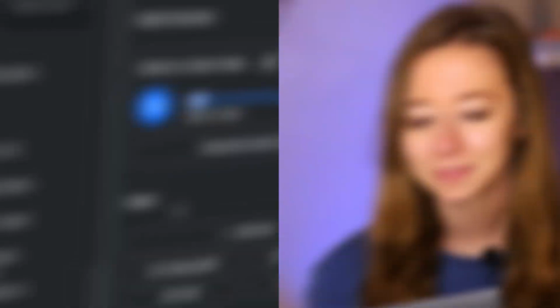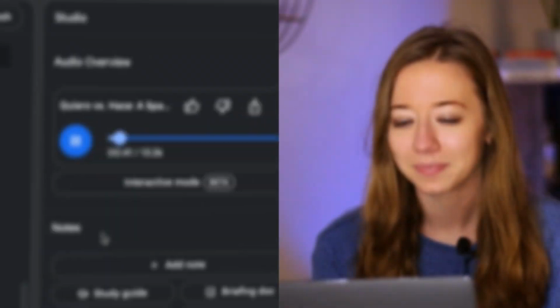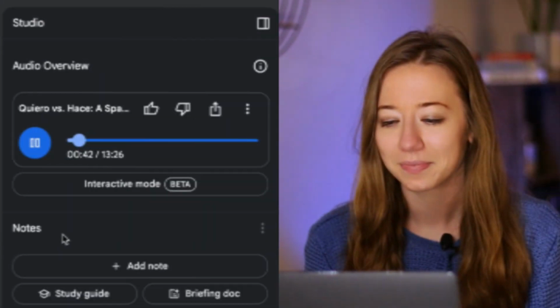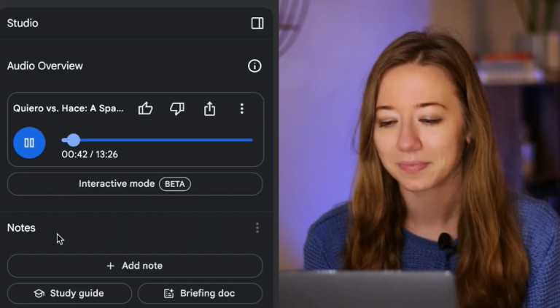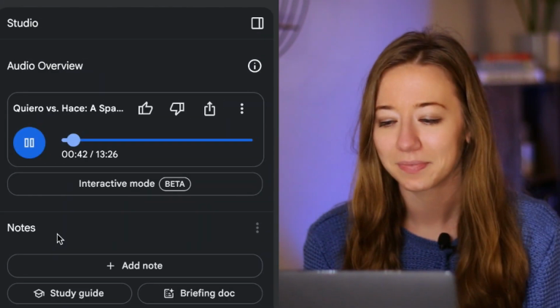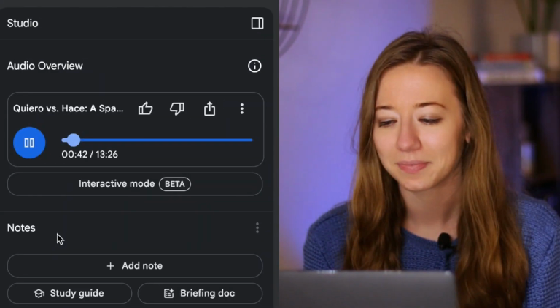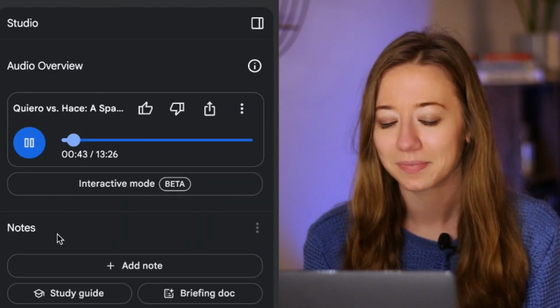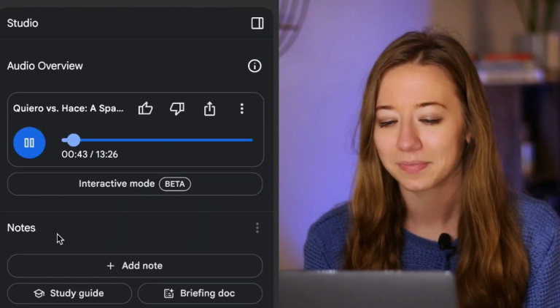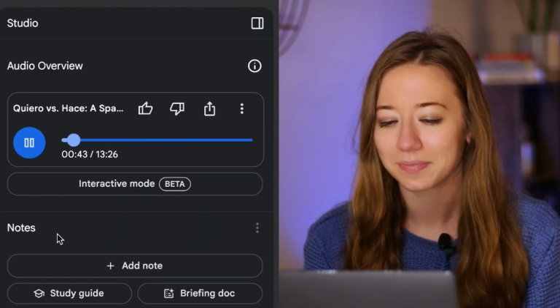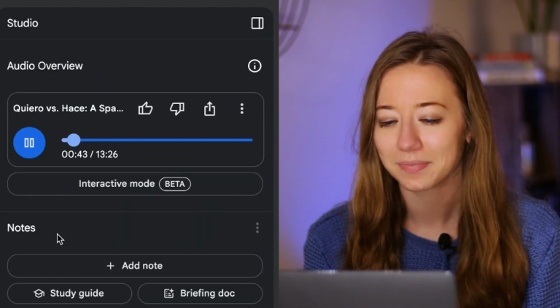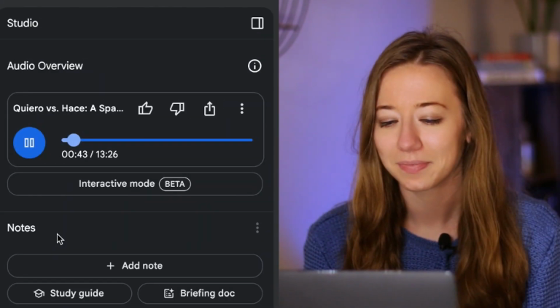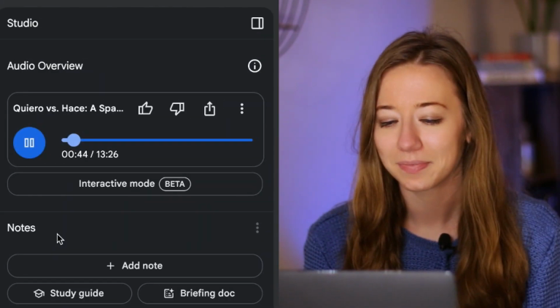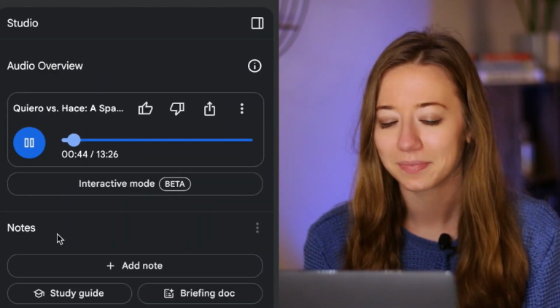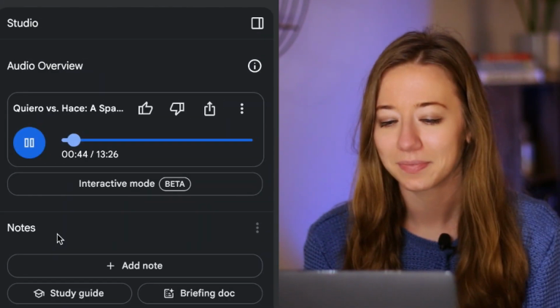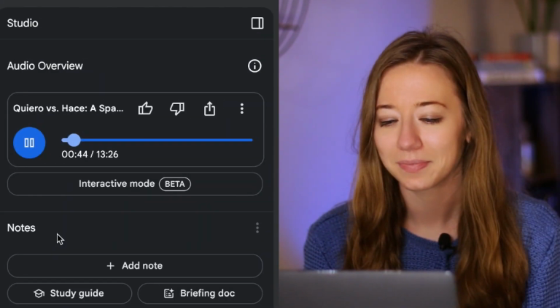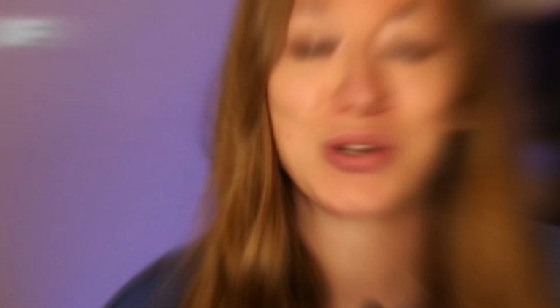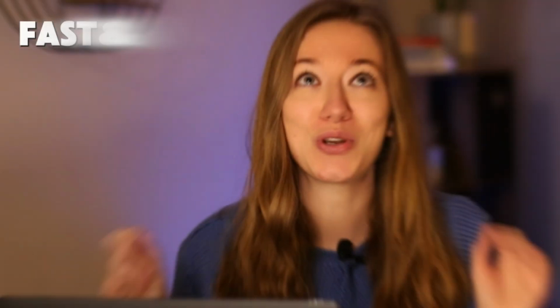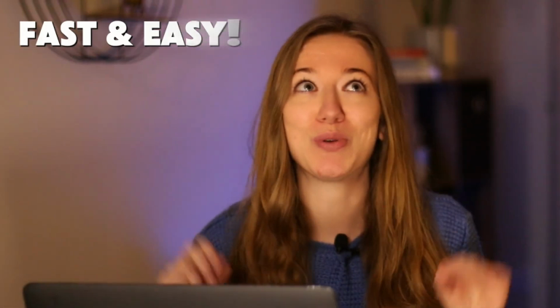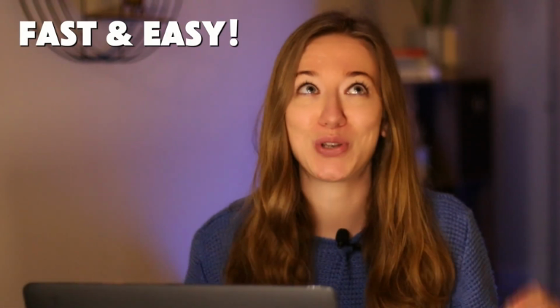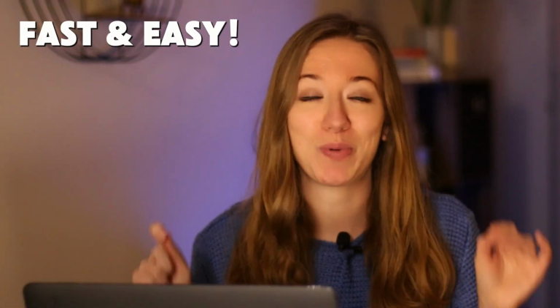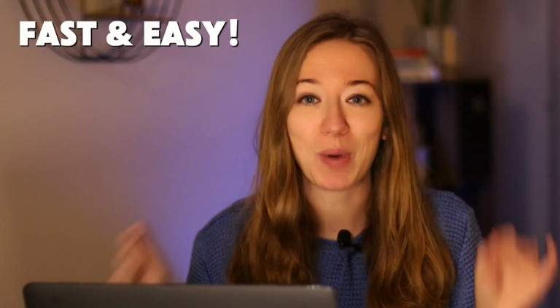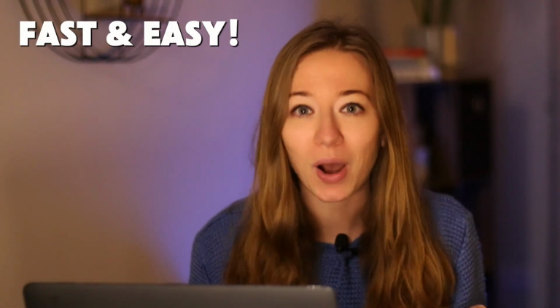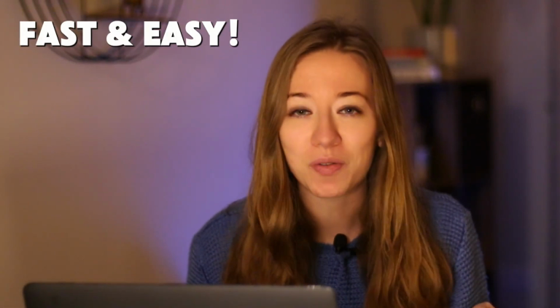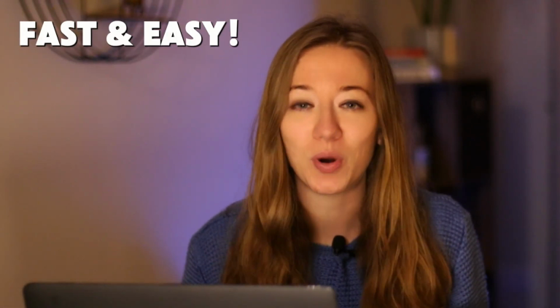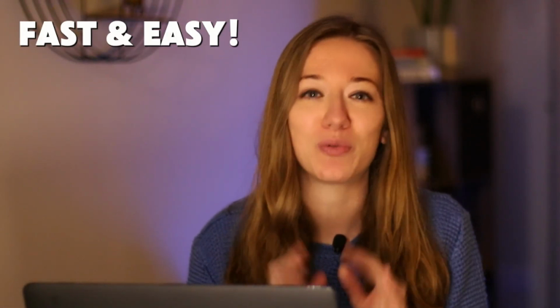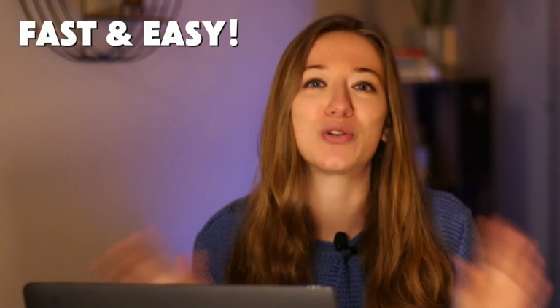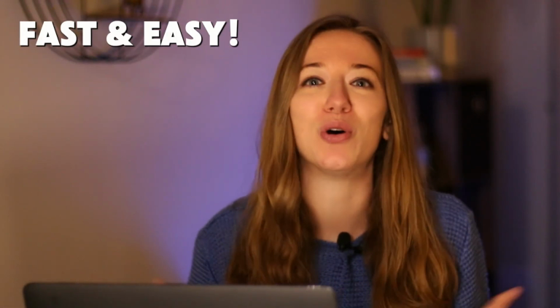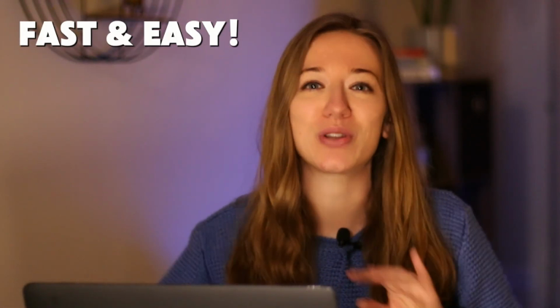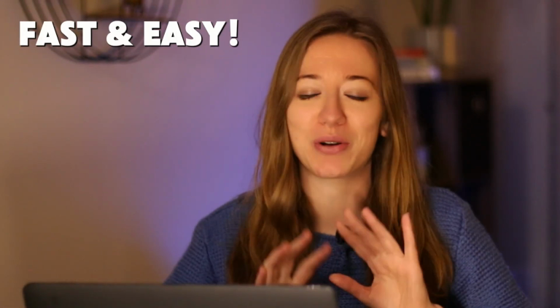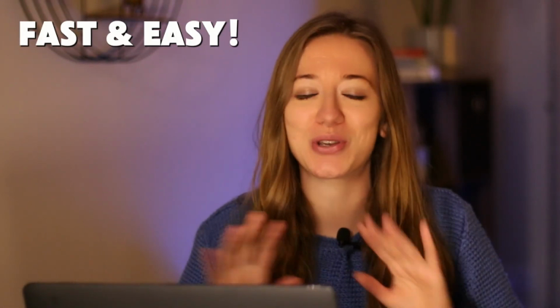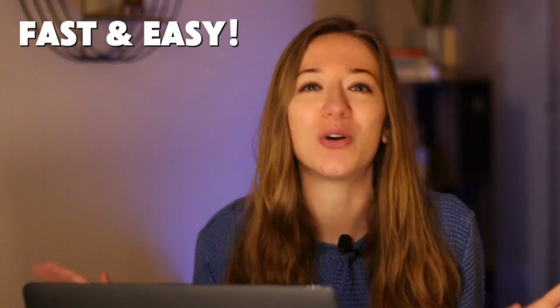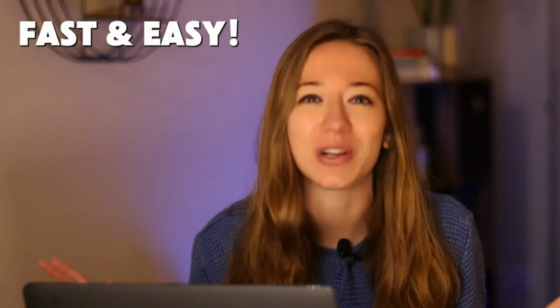Quiero una pizza. Classic. I mean, who doesn't love pizza? Super, super powerful and the results are astonishing.